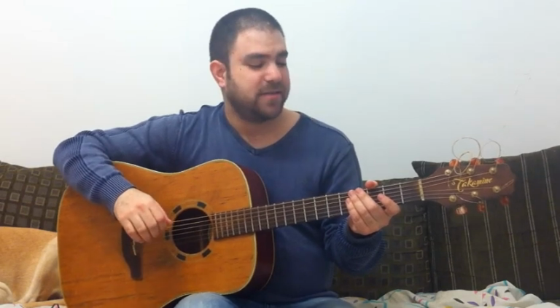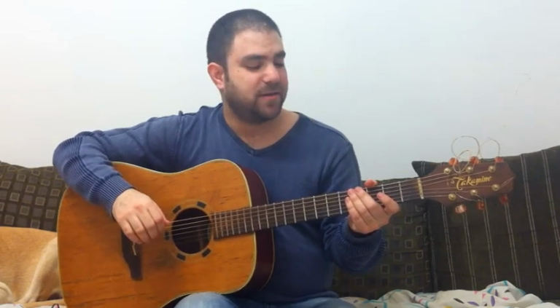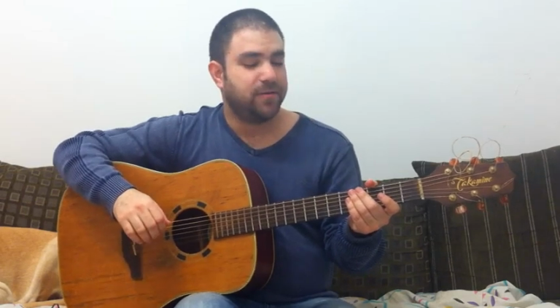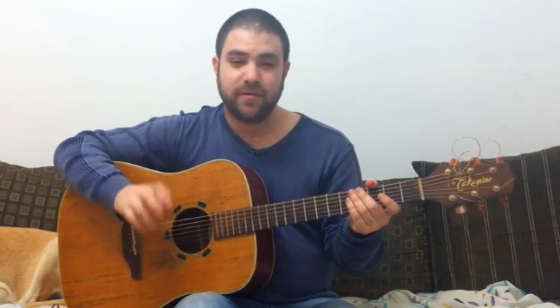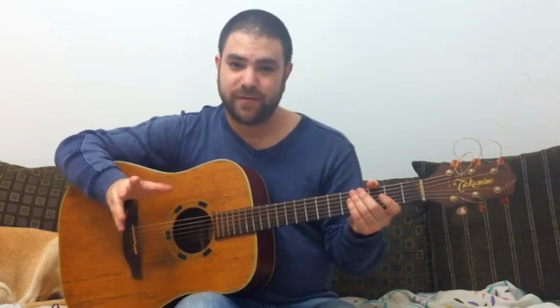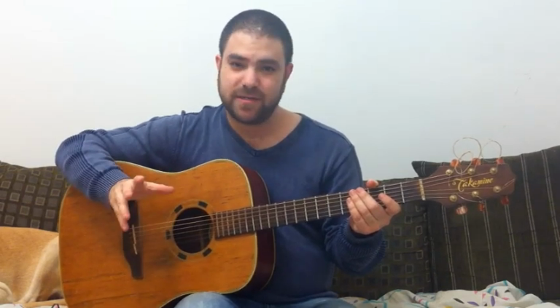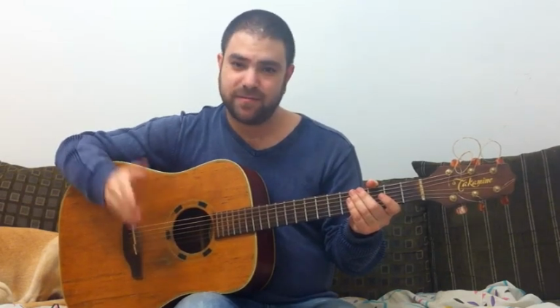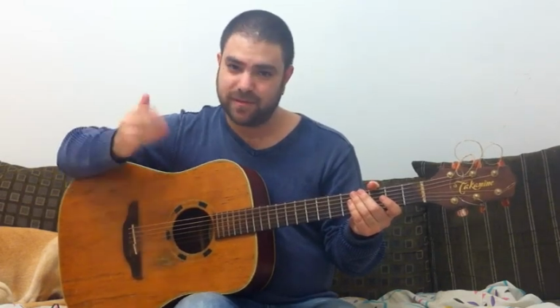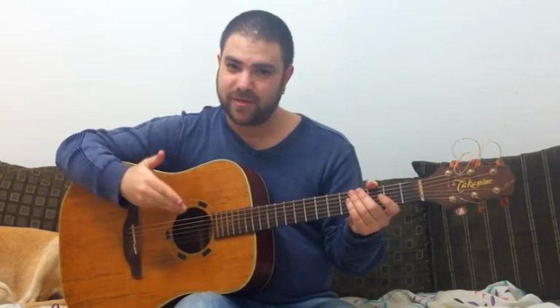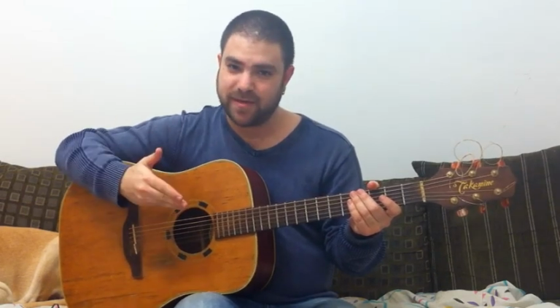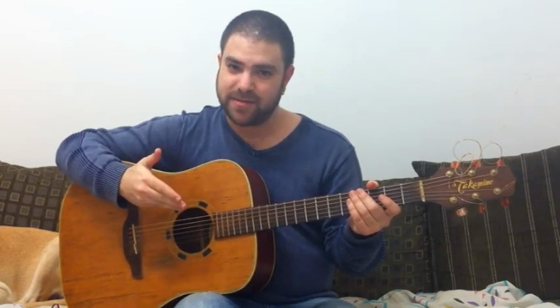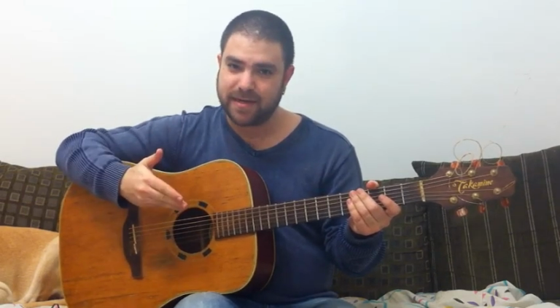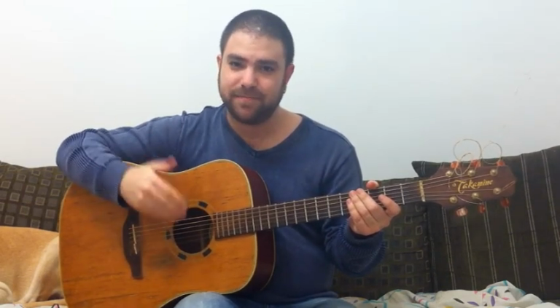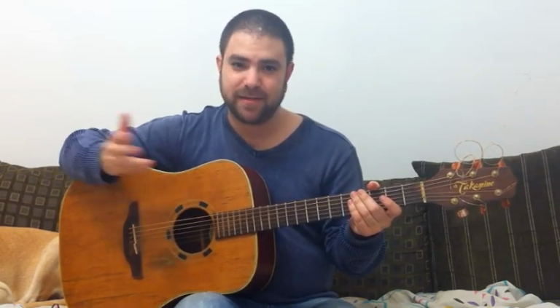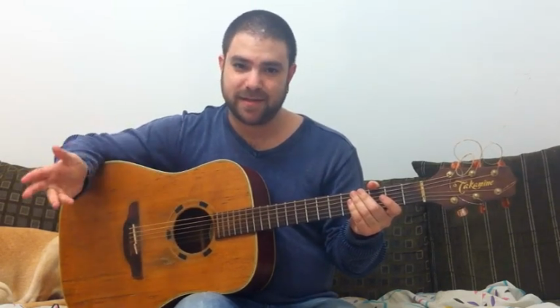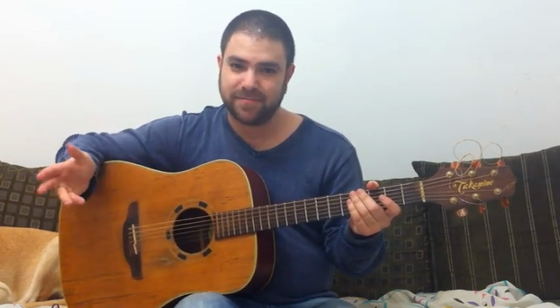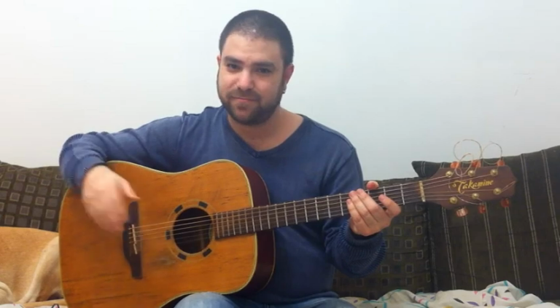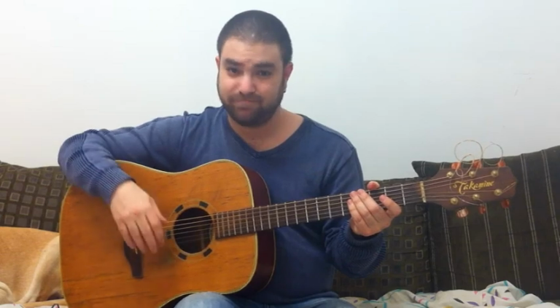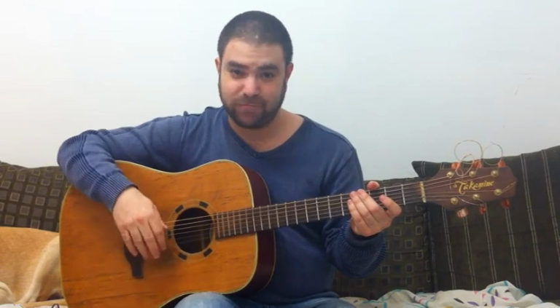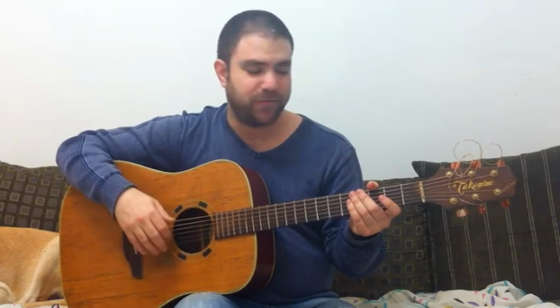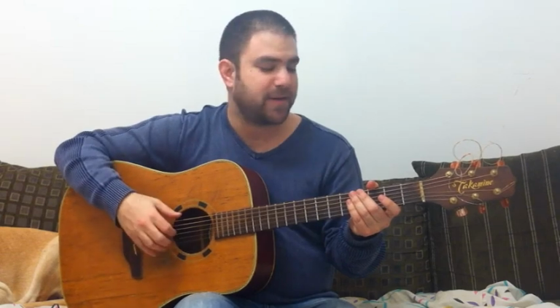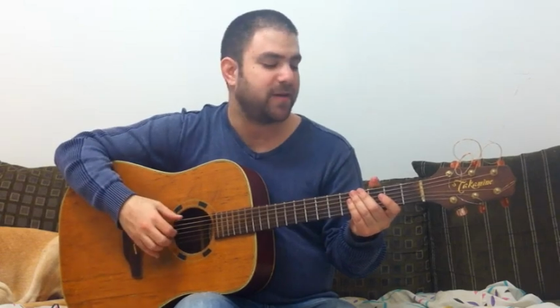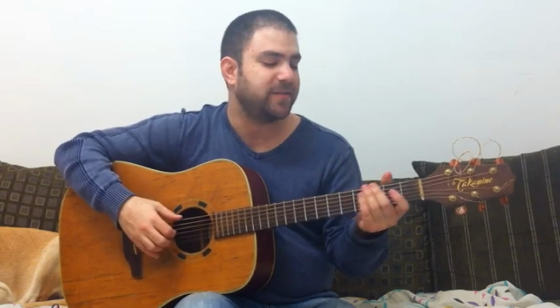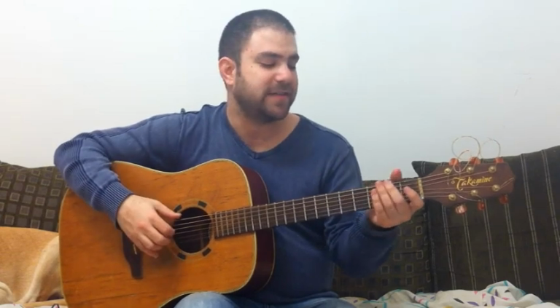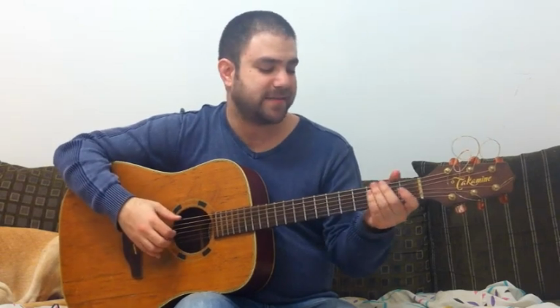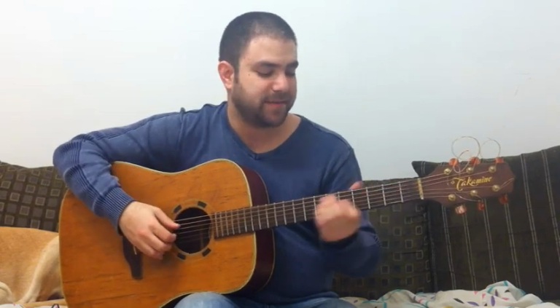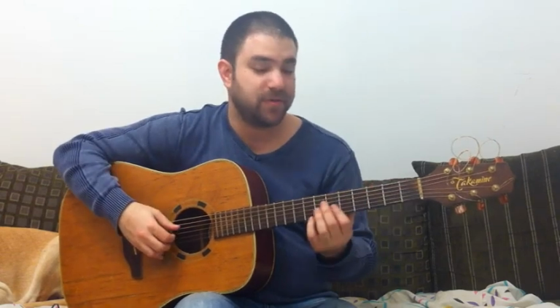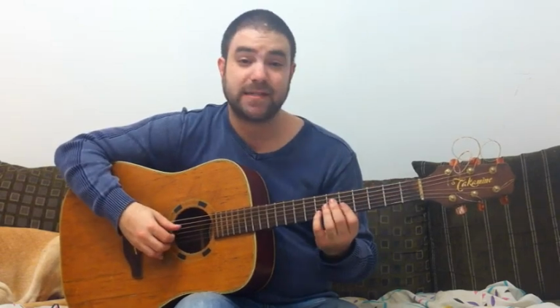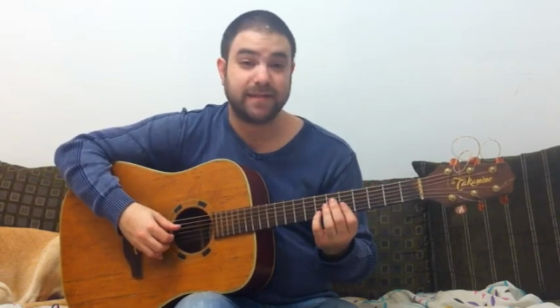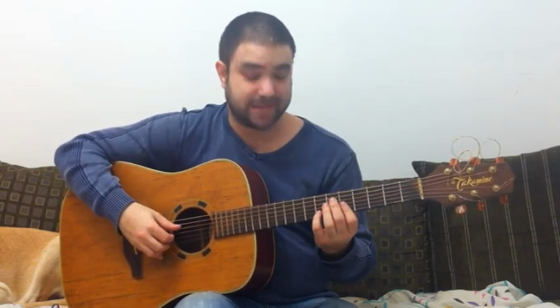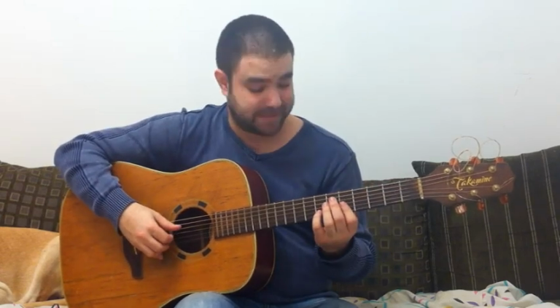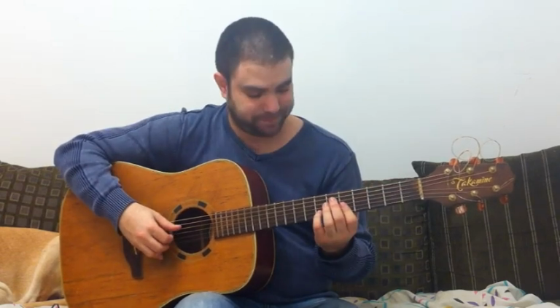First I'm gonna demonstrate it and then right on to the lesson. It goes like this...